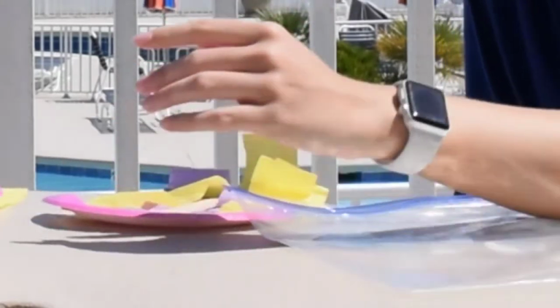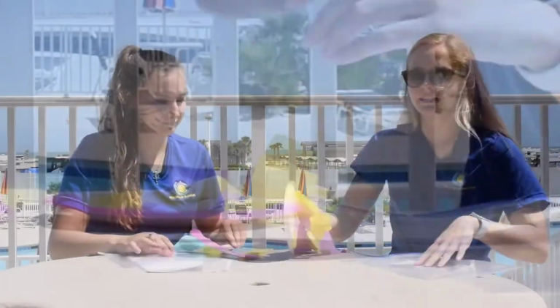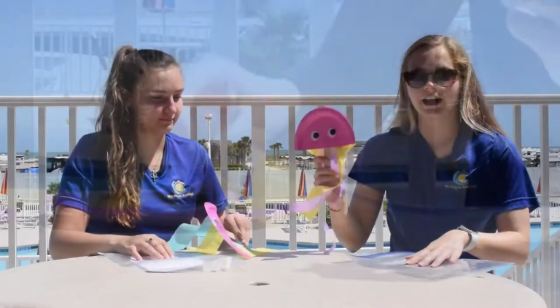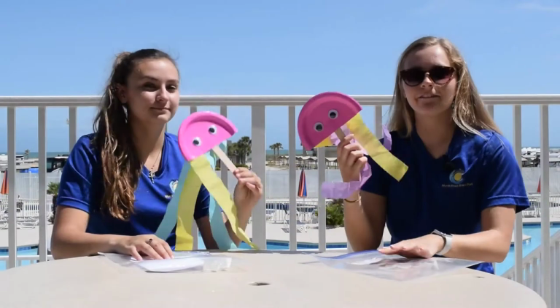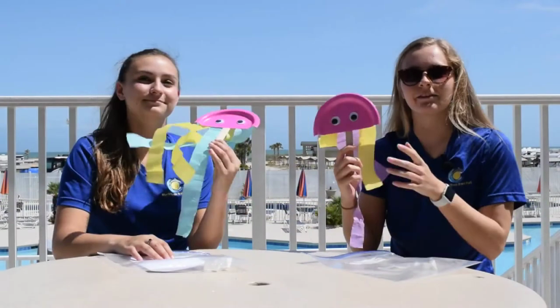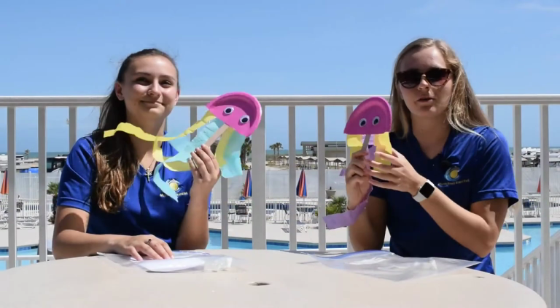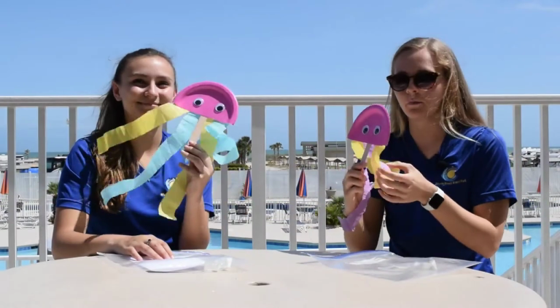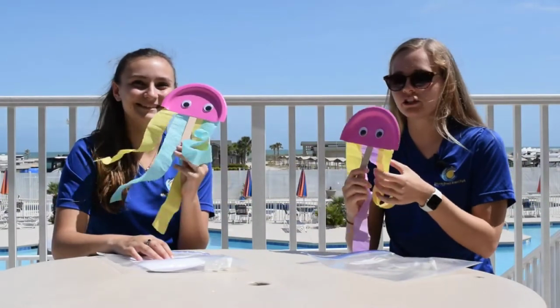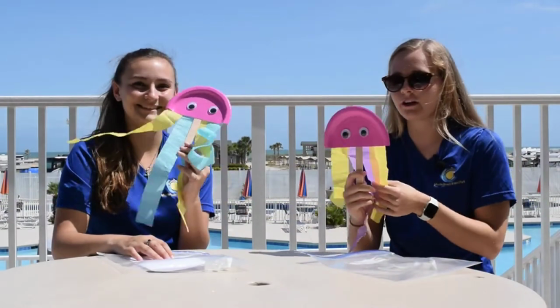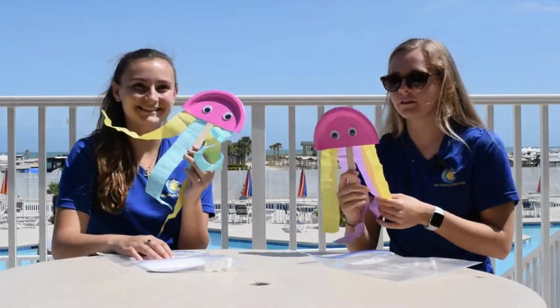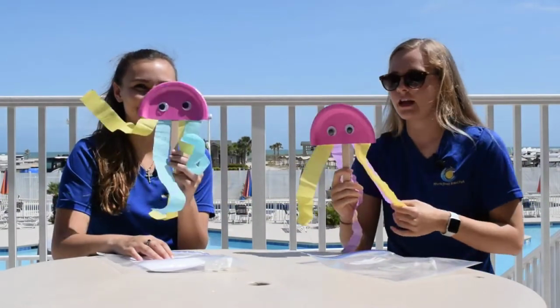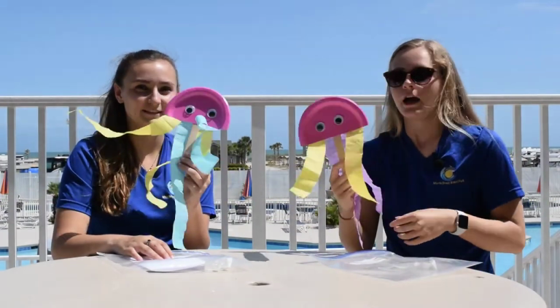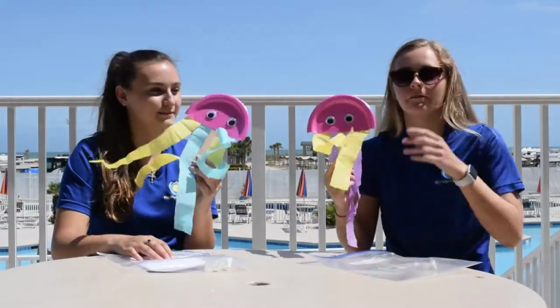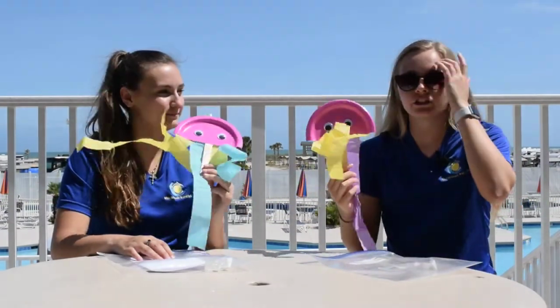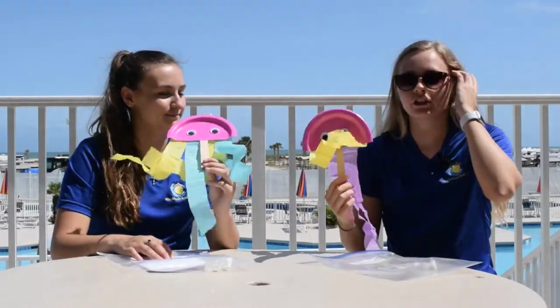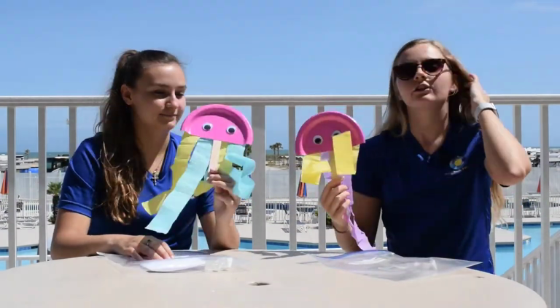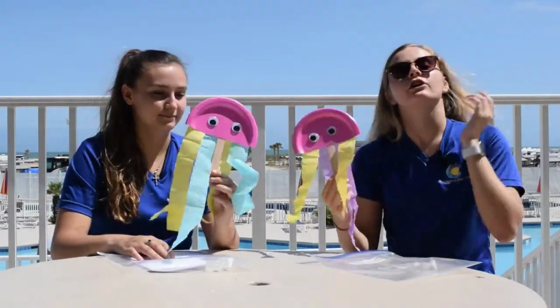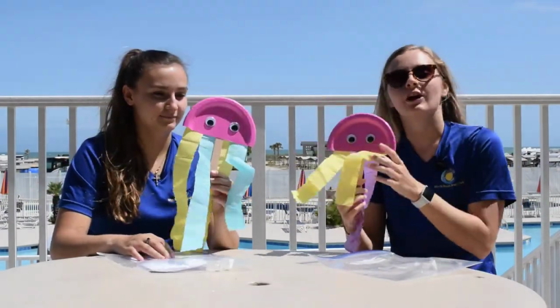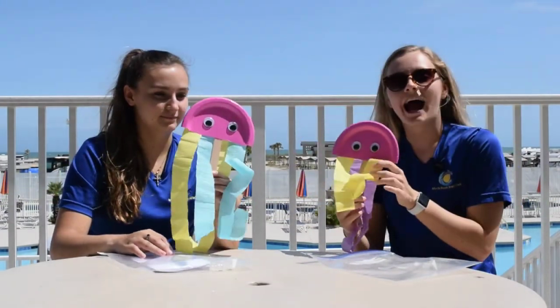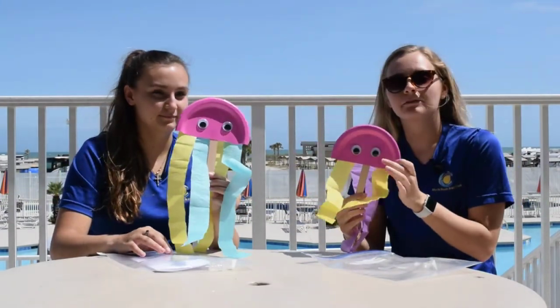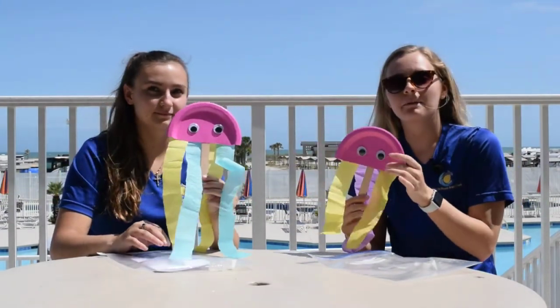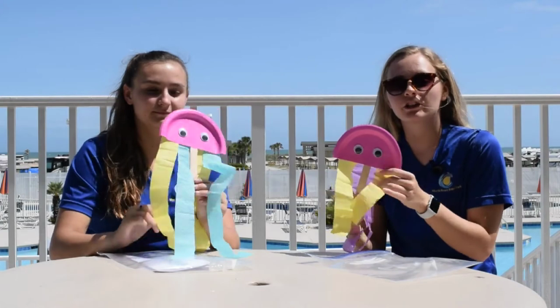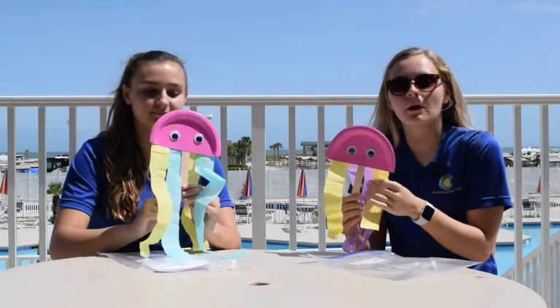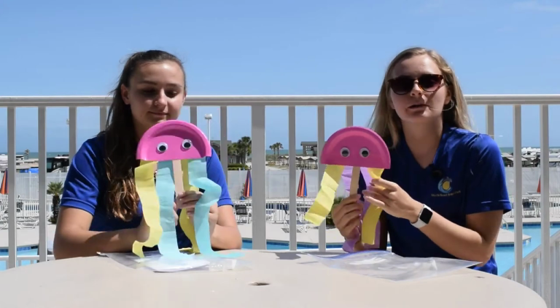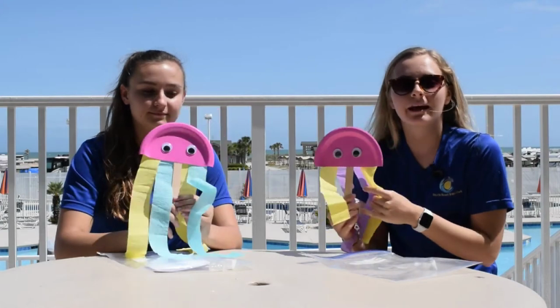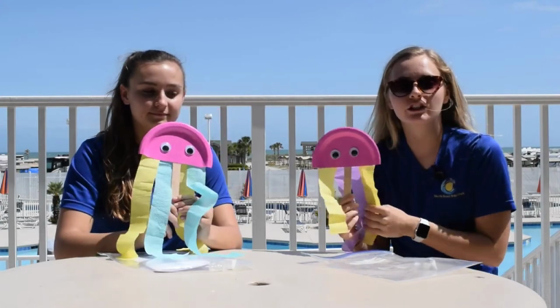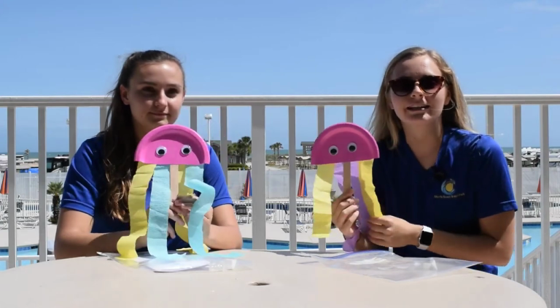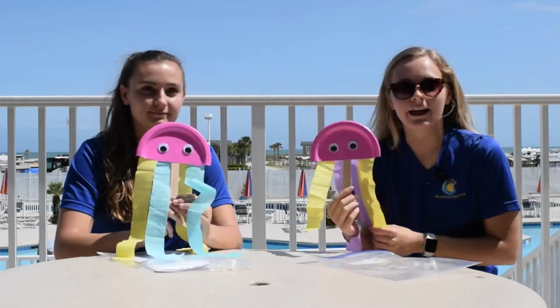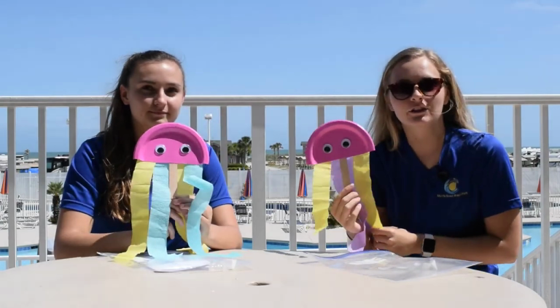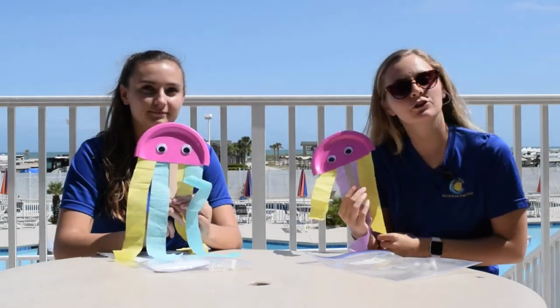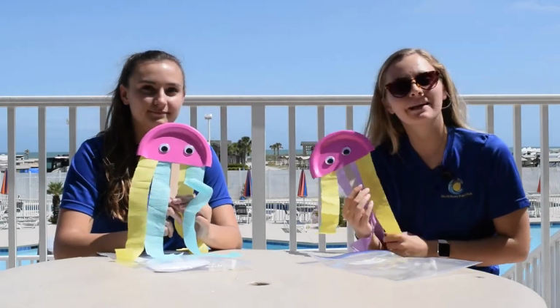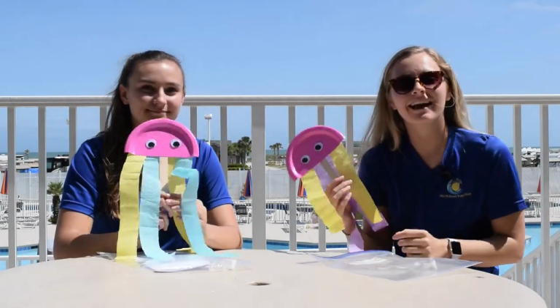There you have it. Once you have finished your craft, make sure to post a picture and tag us on social media.